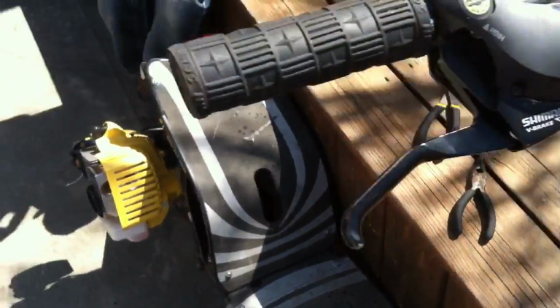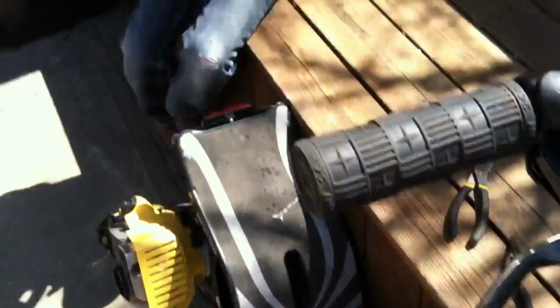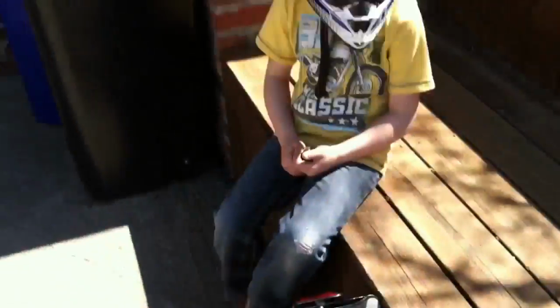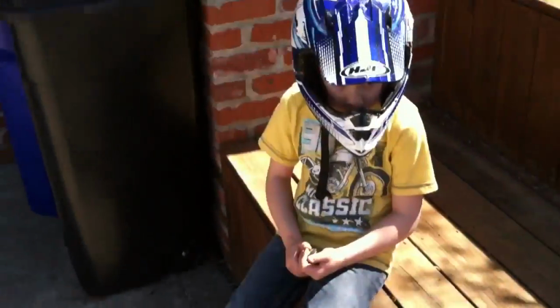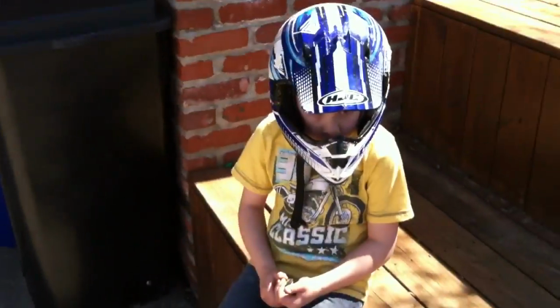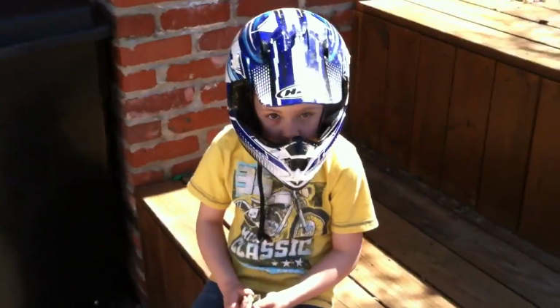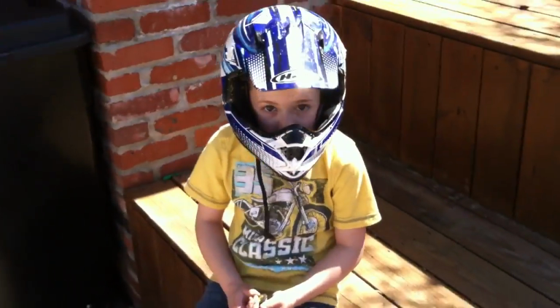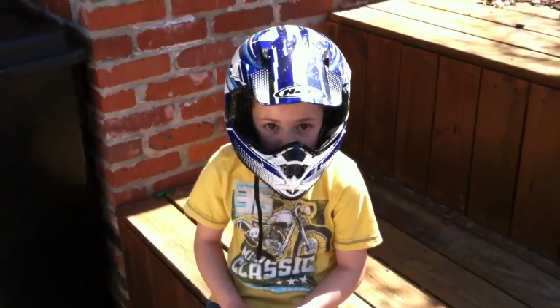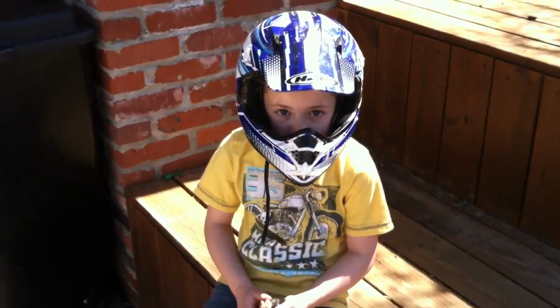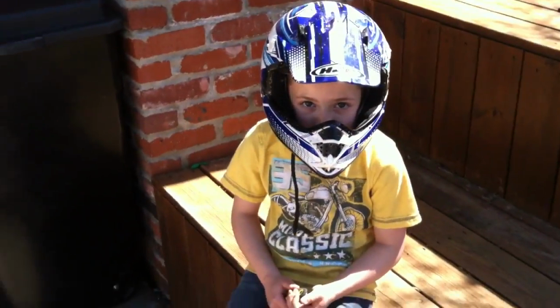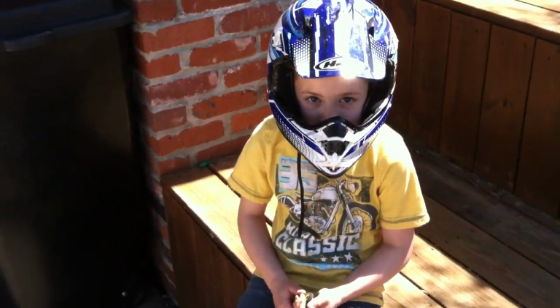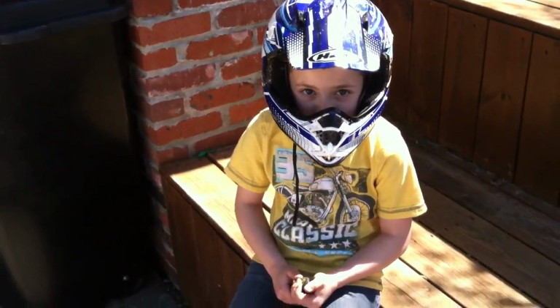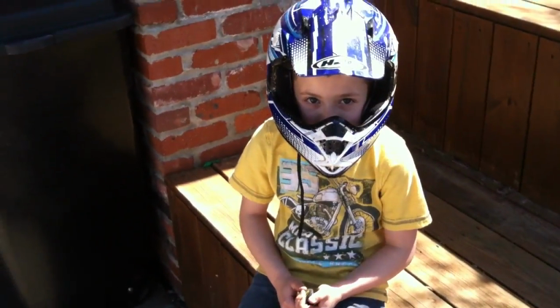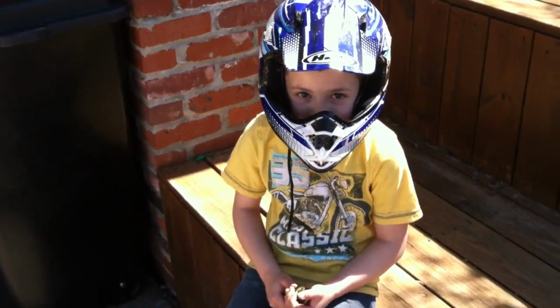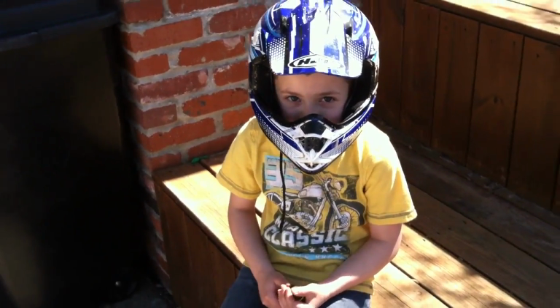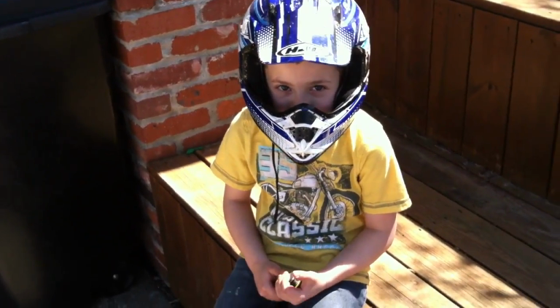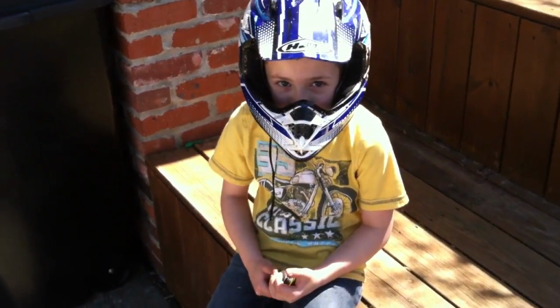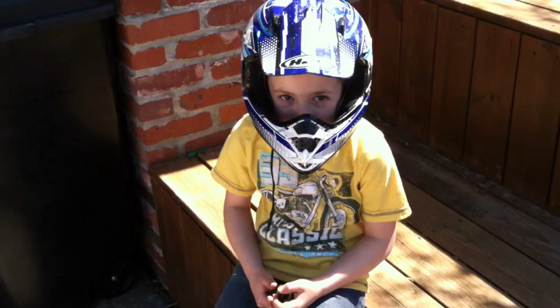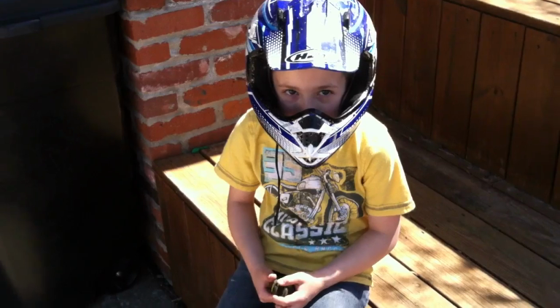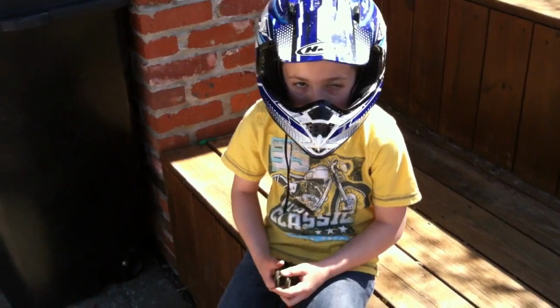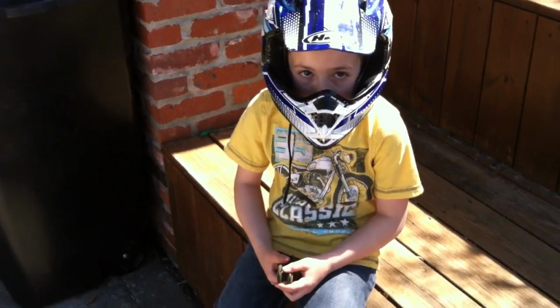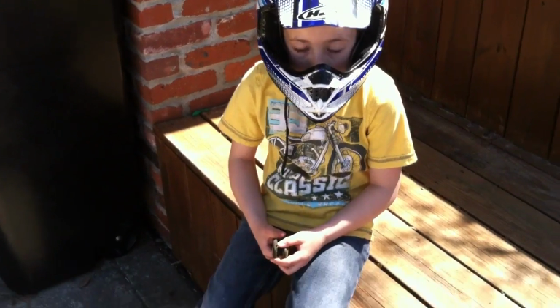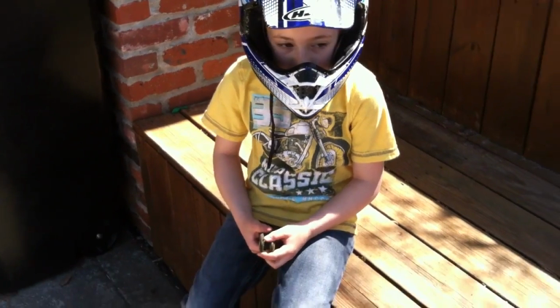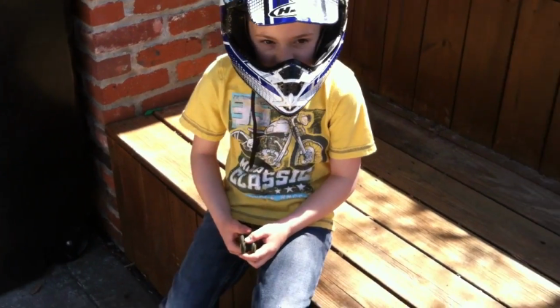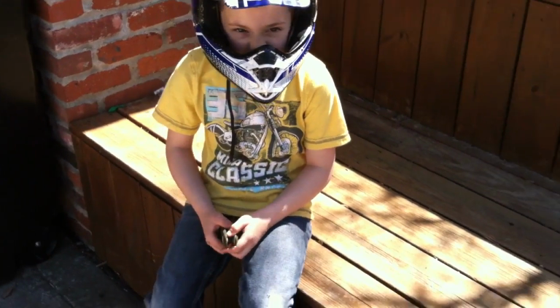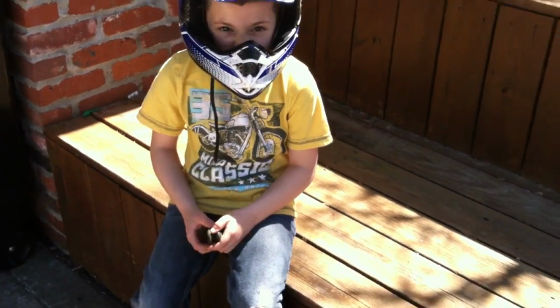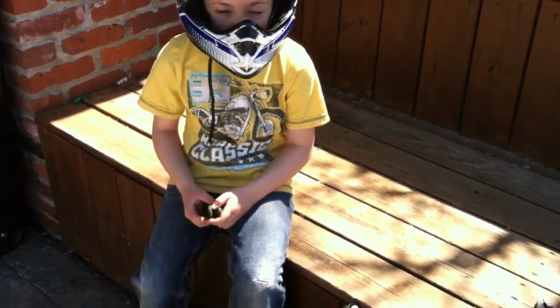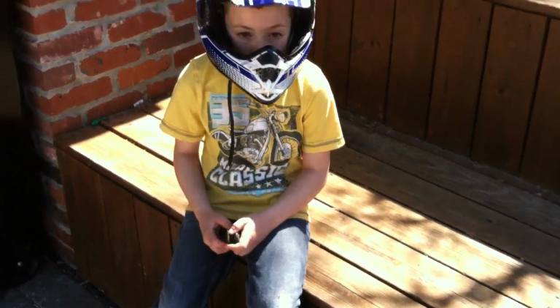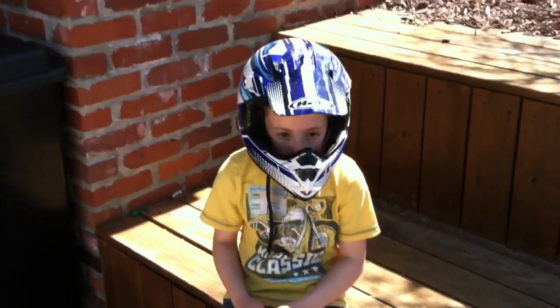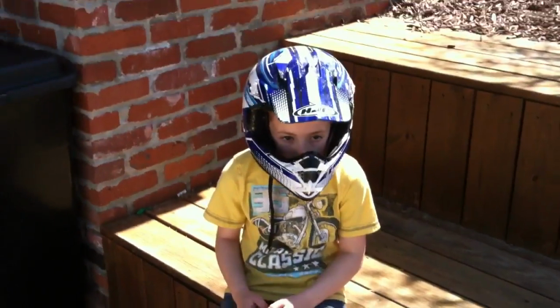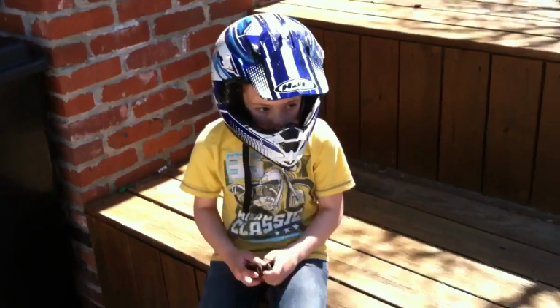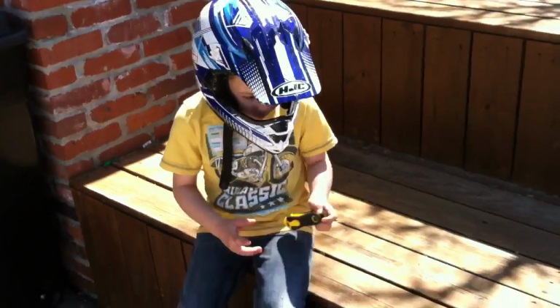And this is seven-year-old Gino. He's going to give us a demo. Go ahead and start it up, Gino.